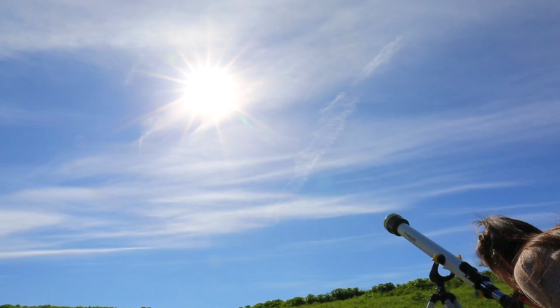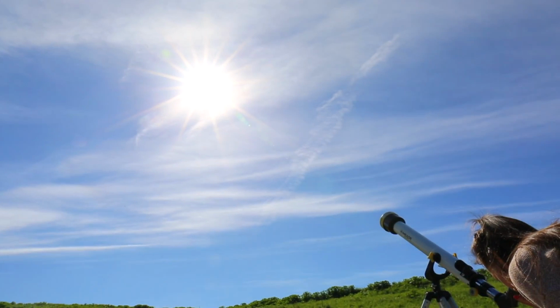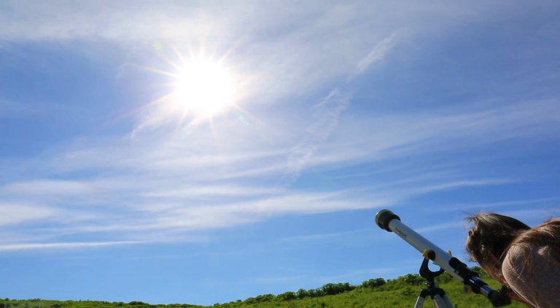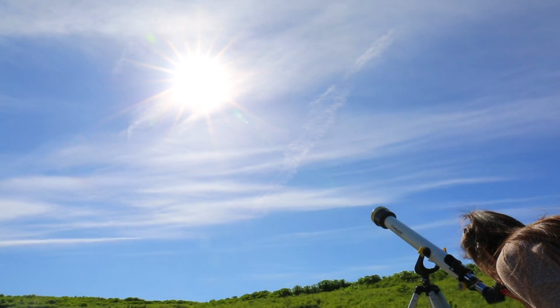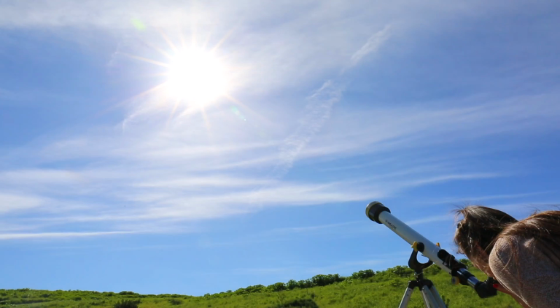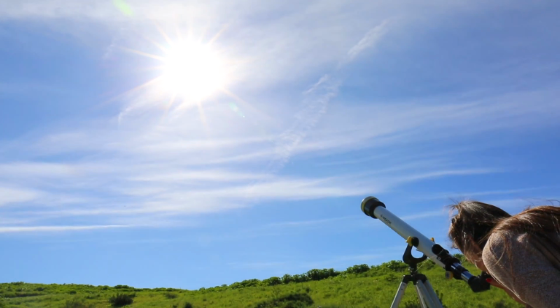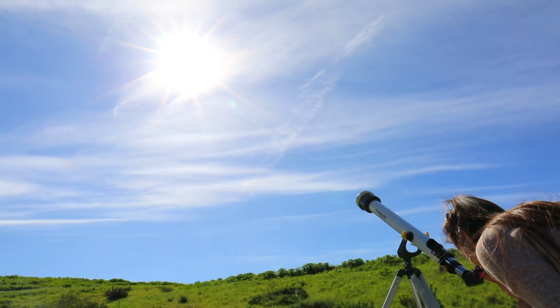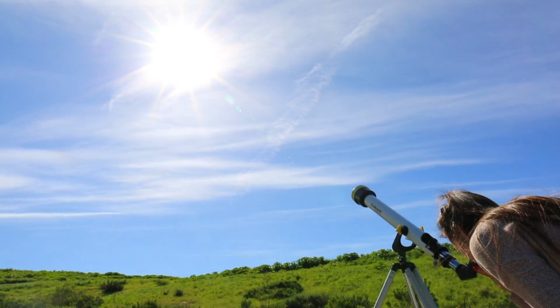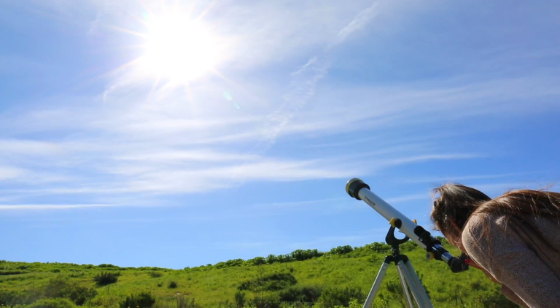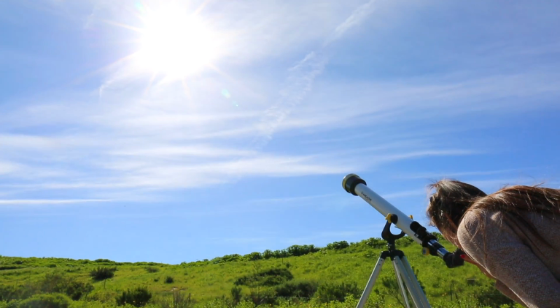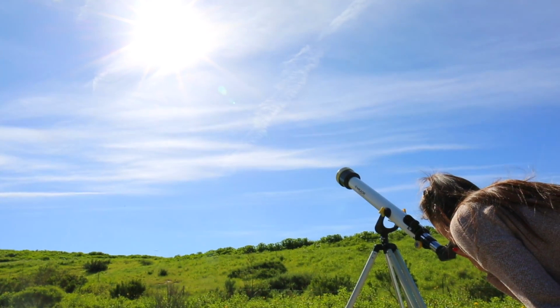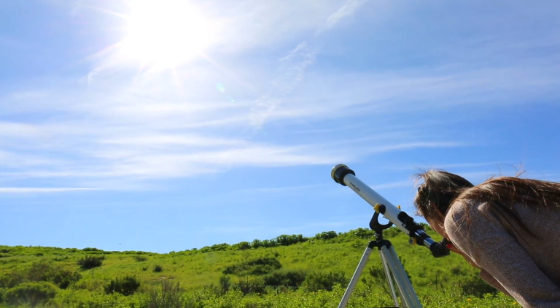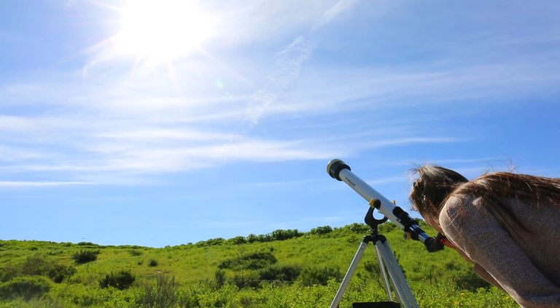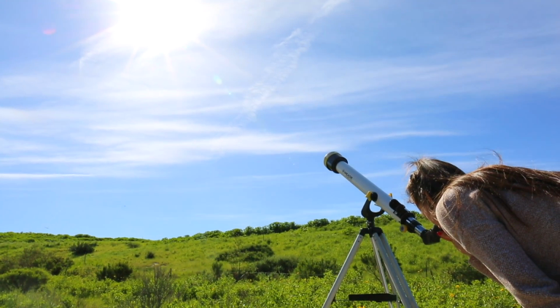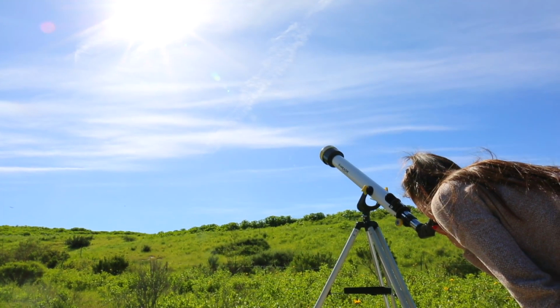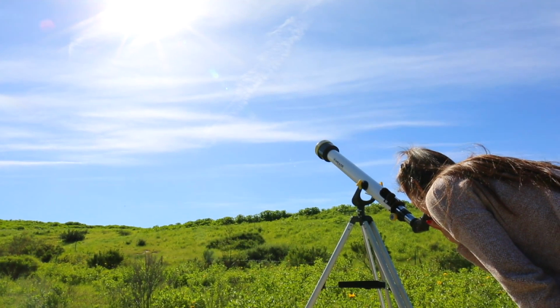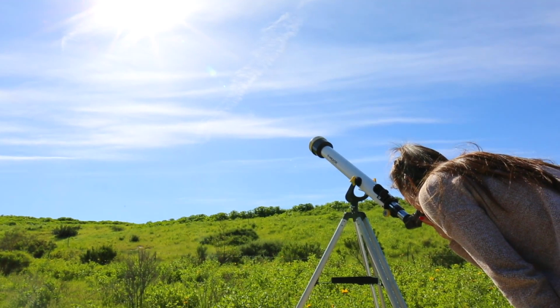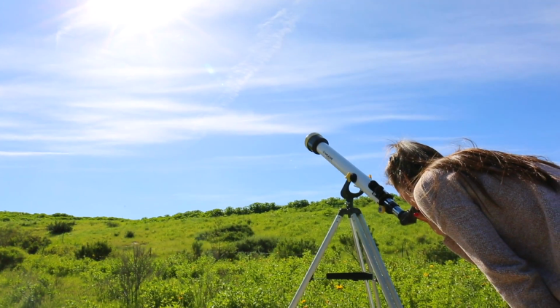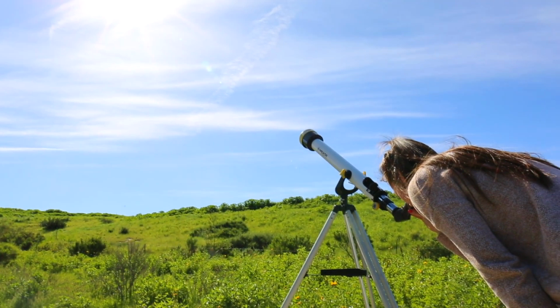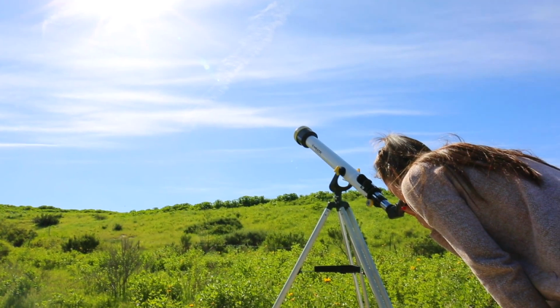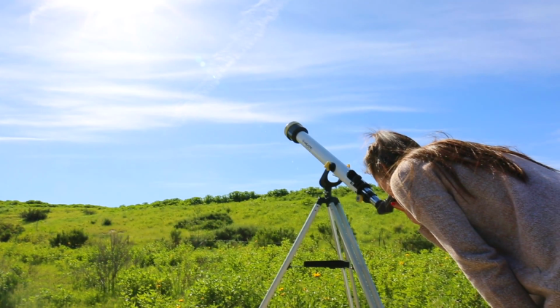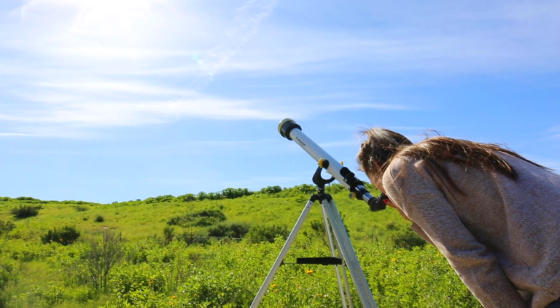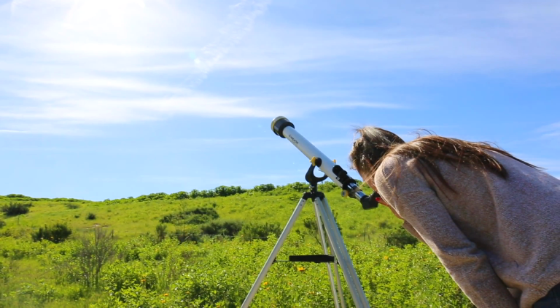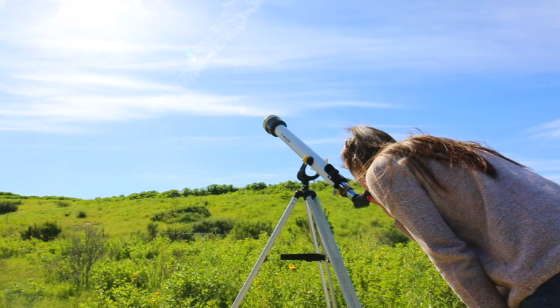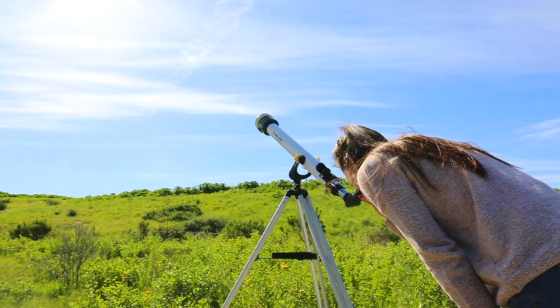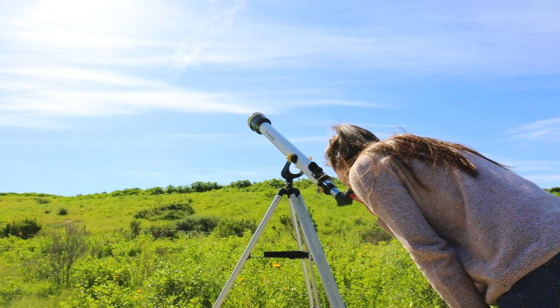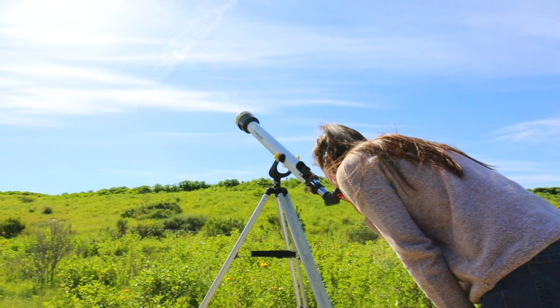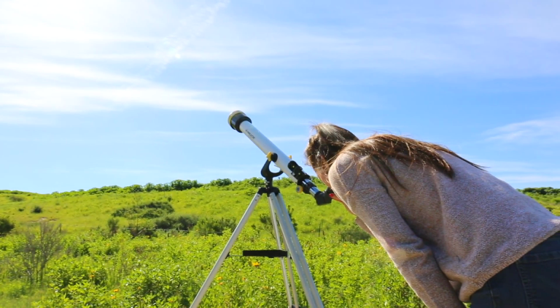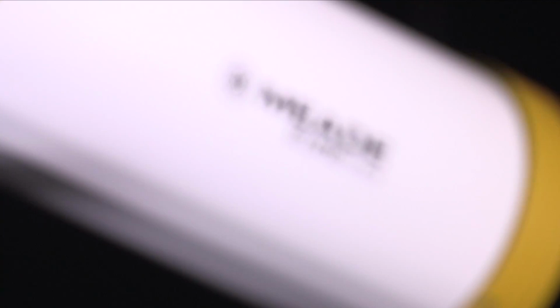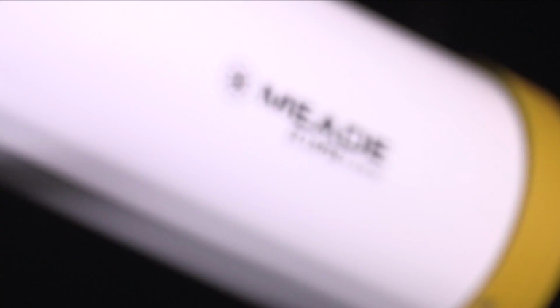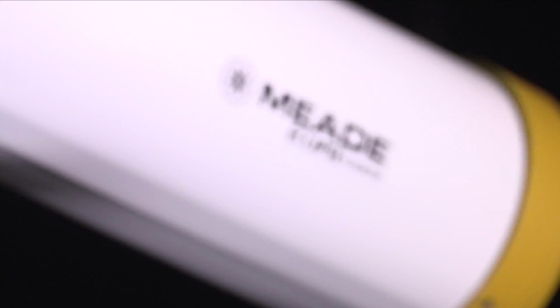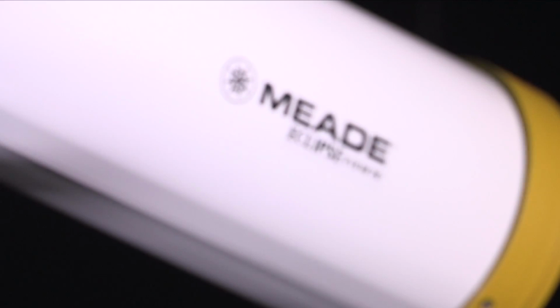Experience solar activities like sunspots, planetary transits, and eclipses with Meade's new EclipseView series.